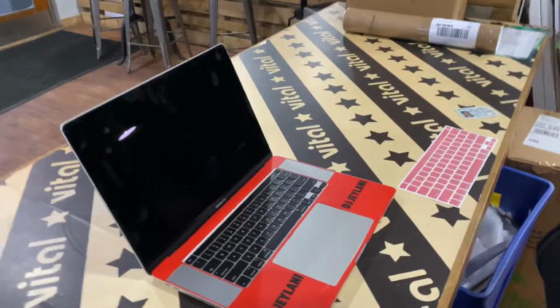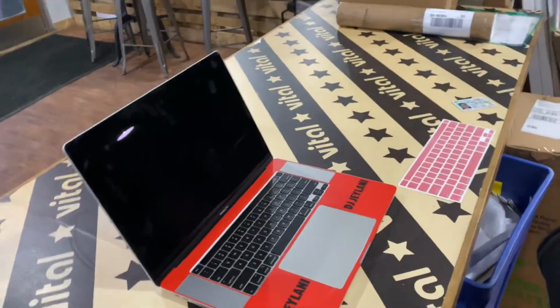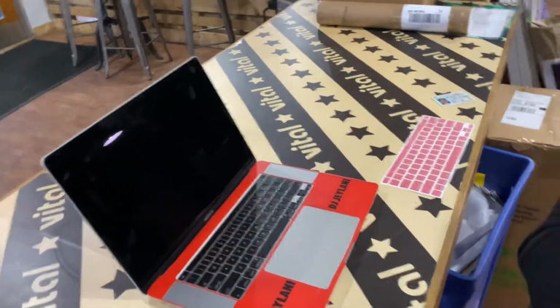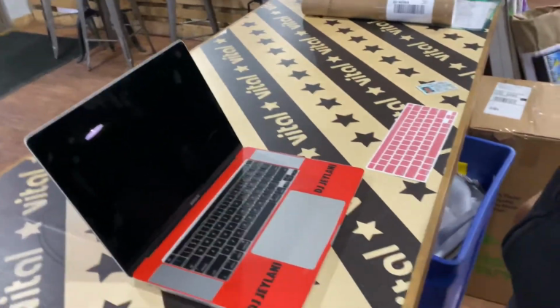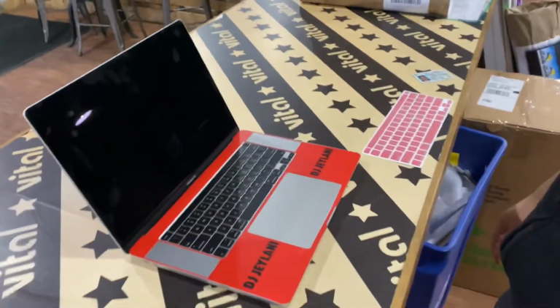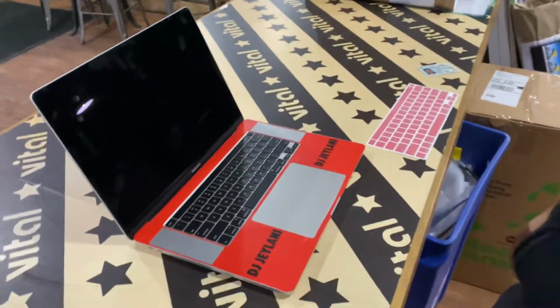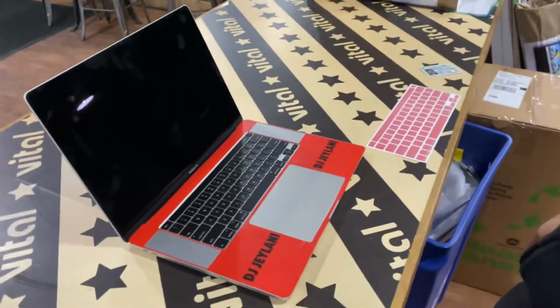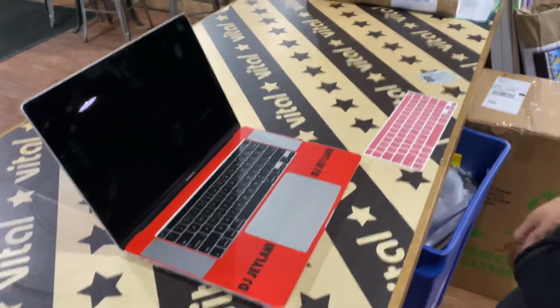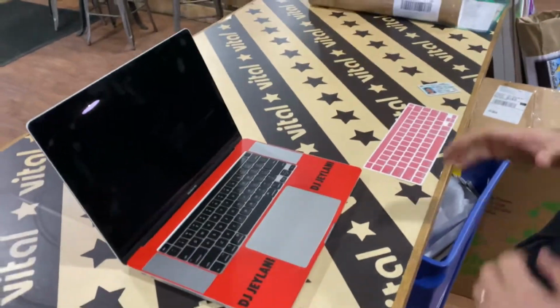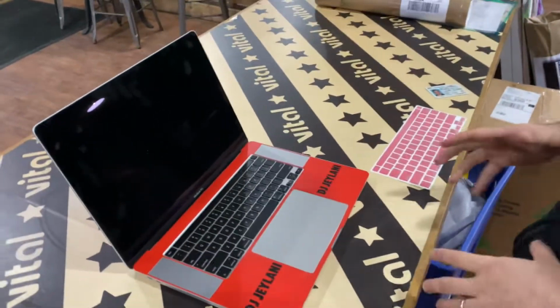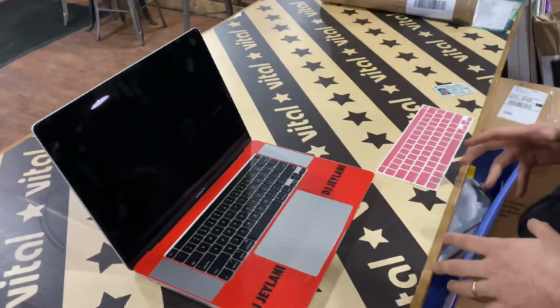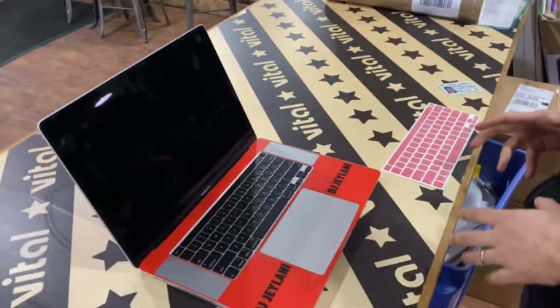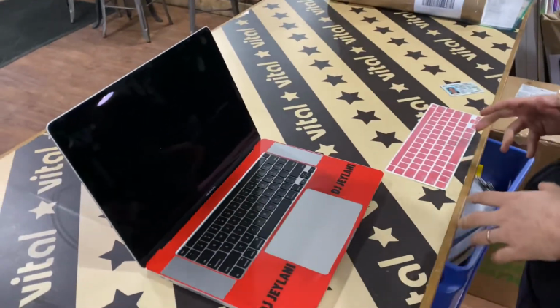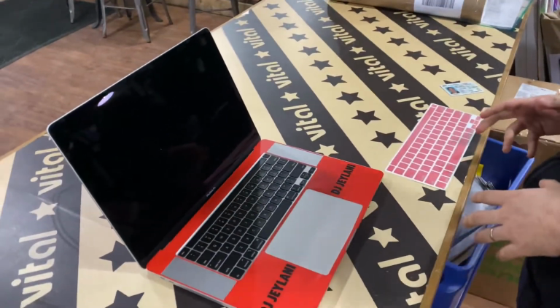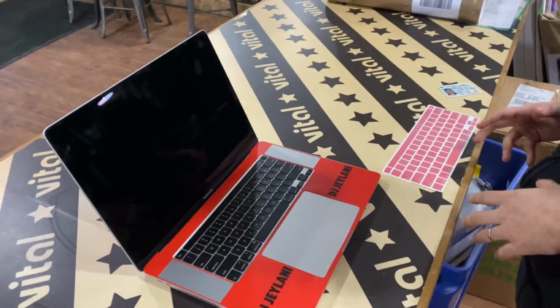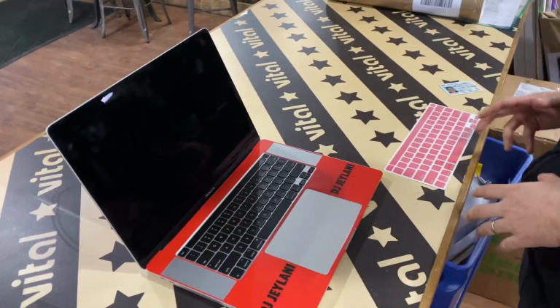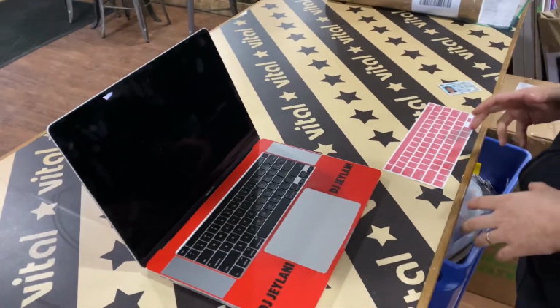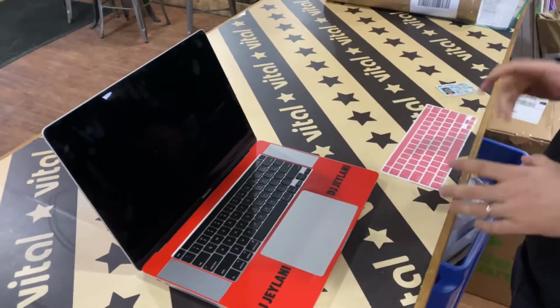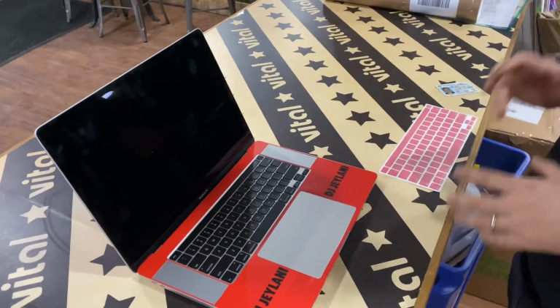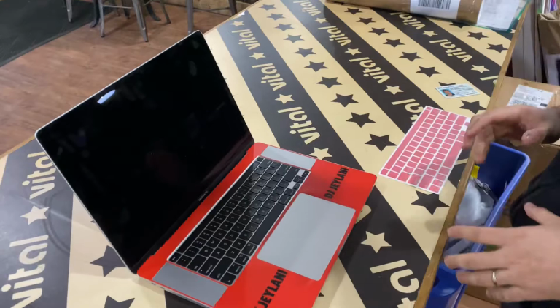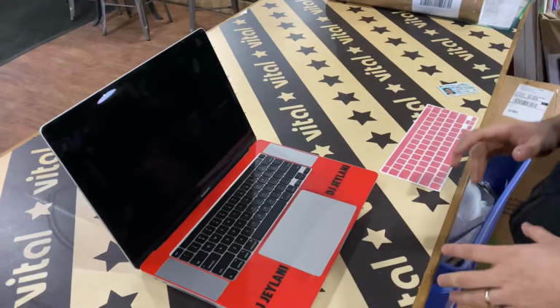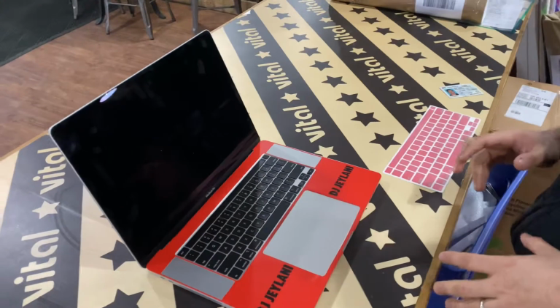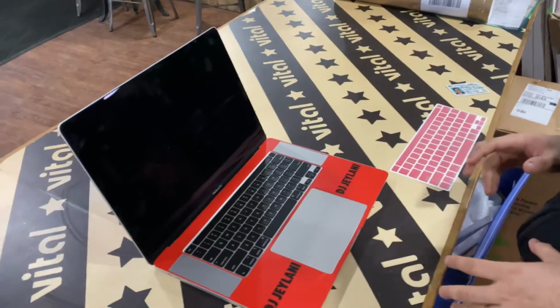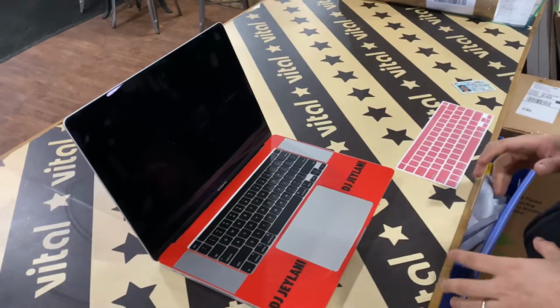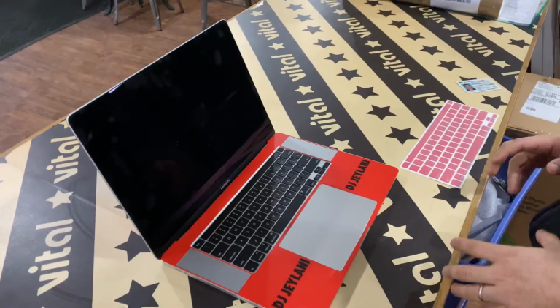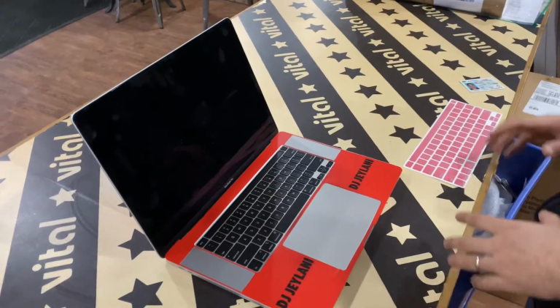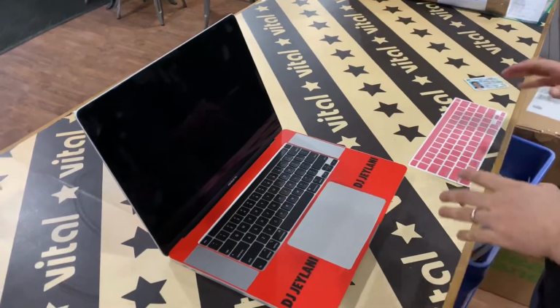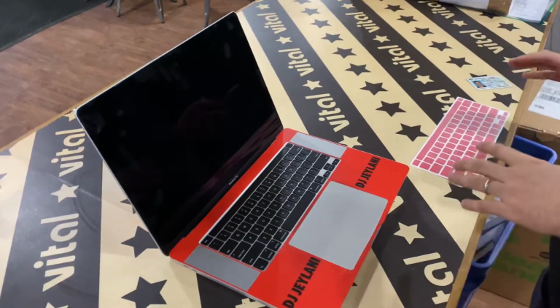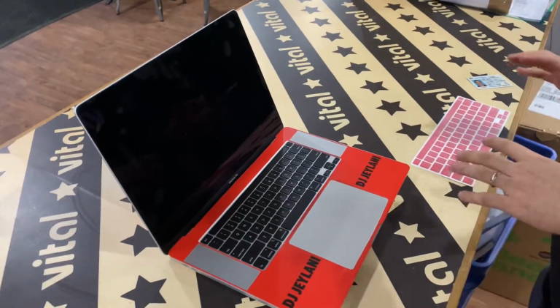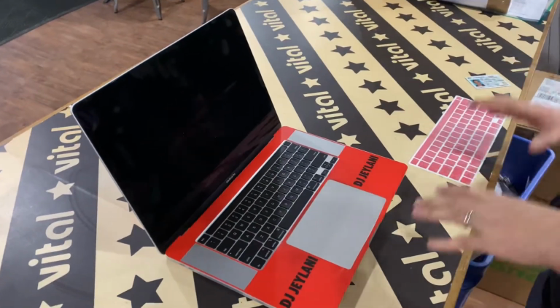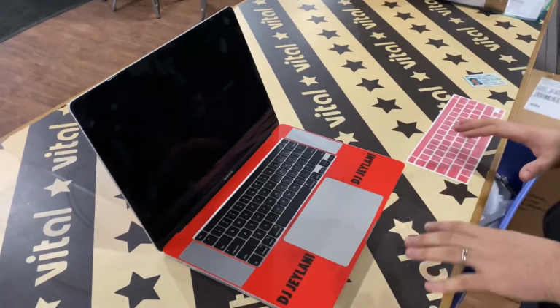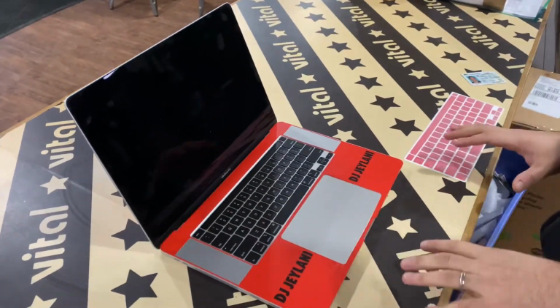Hey guys, this is Mike from Style Float. Today I'm going to show a quick install on how to put the laptop skins on the keyboards.